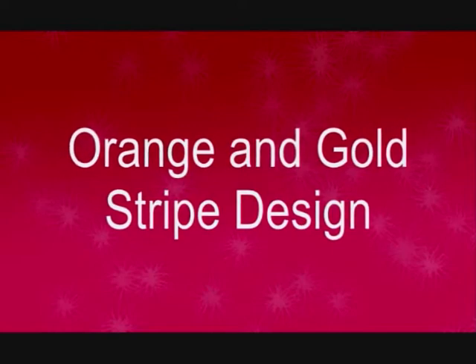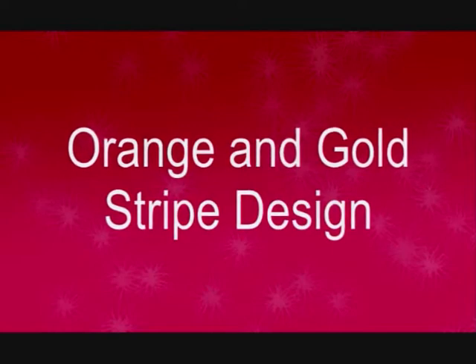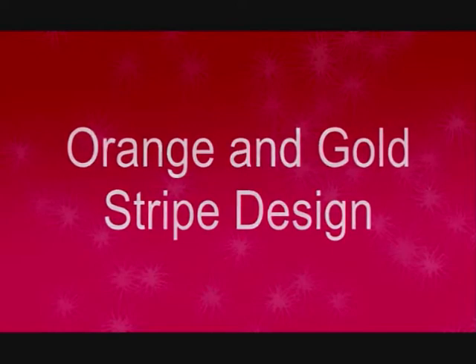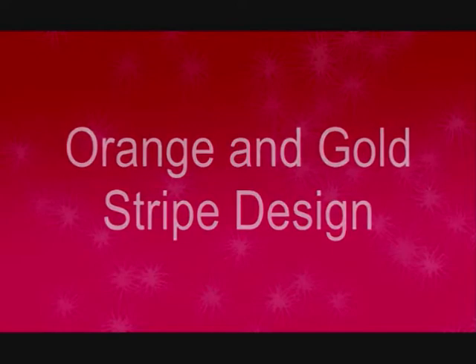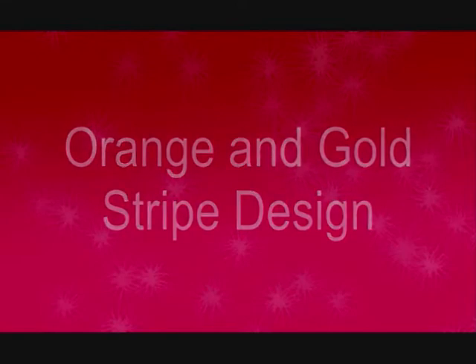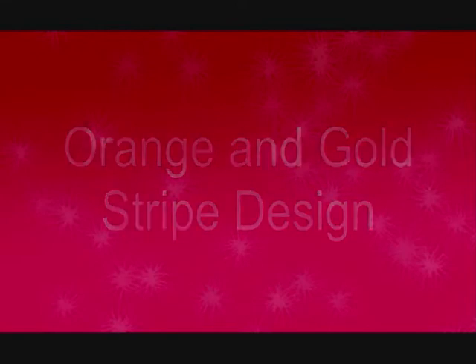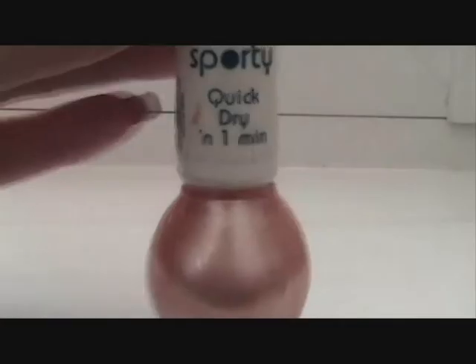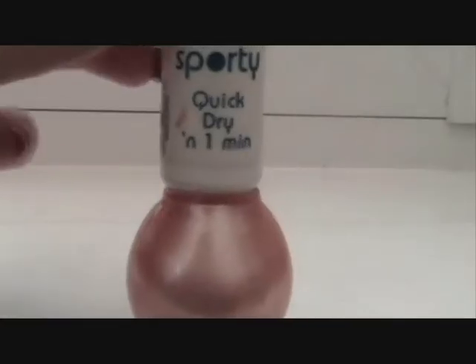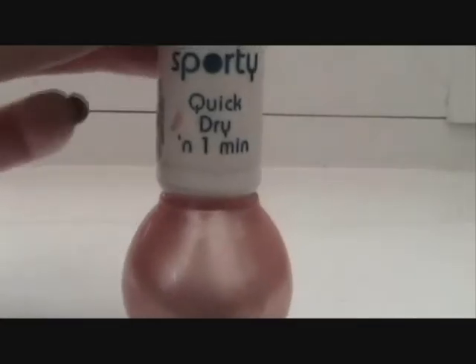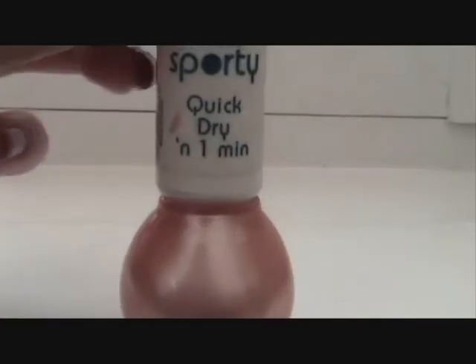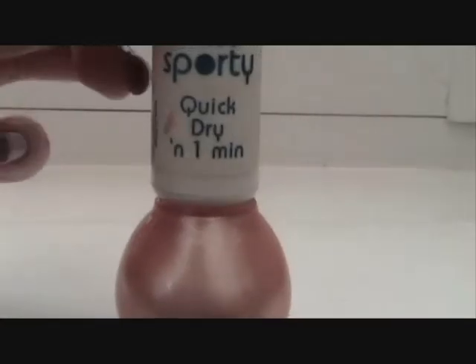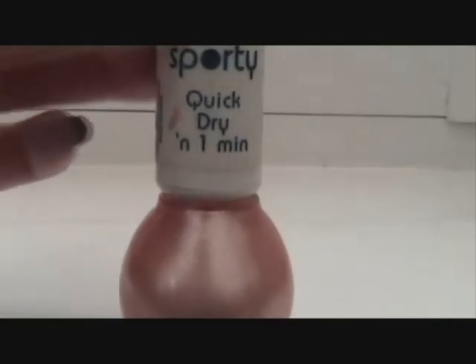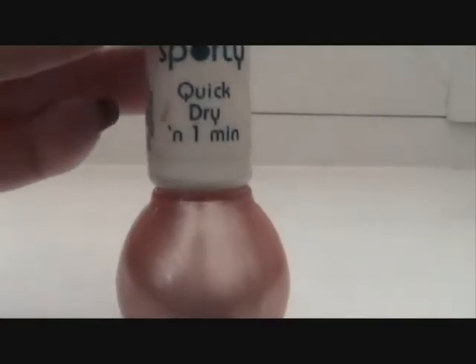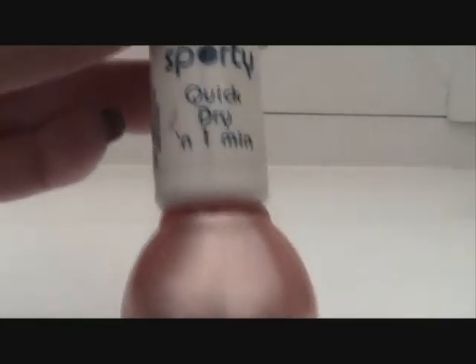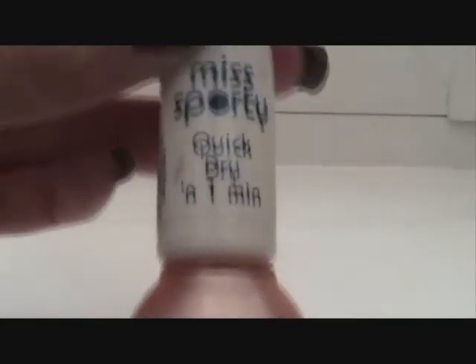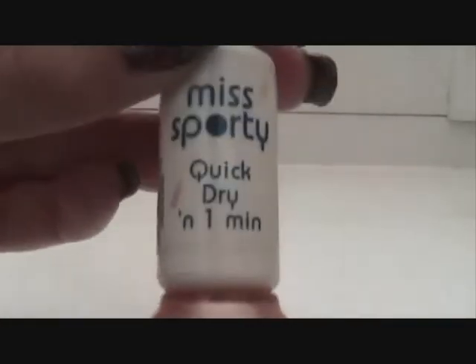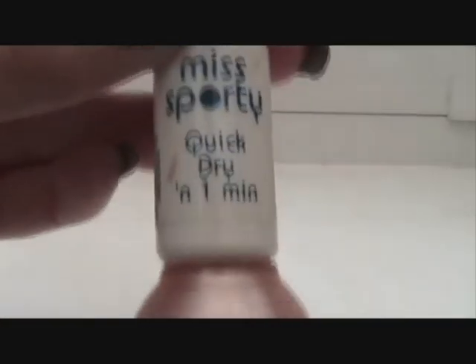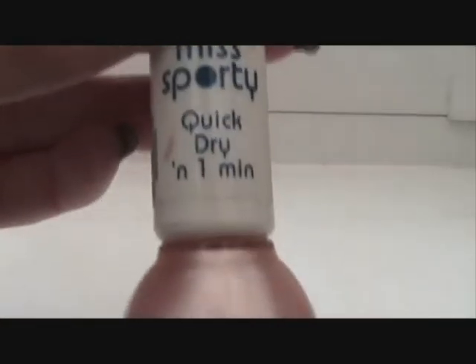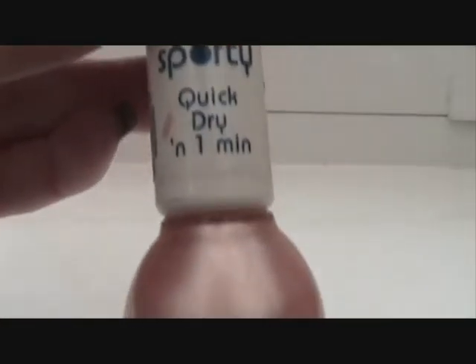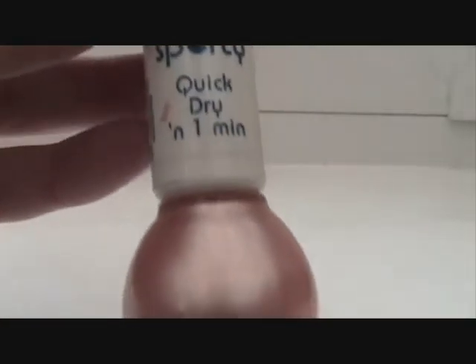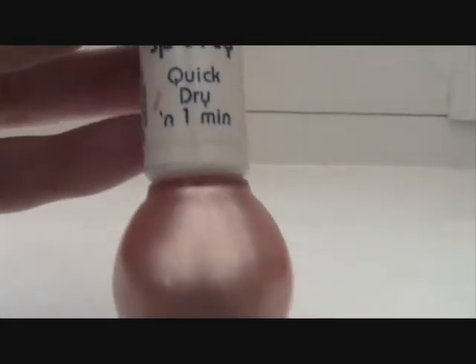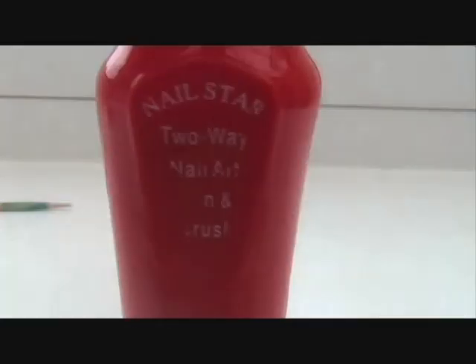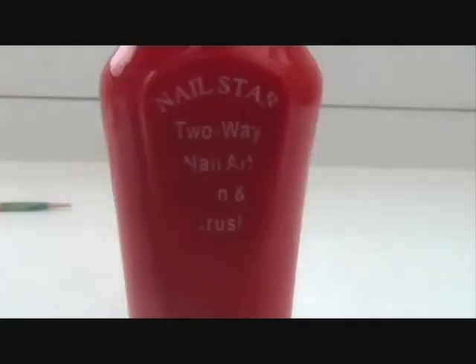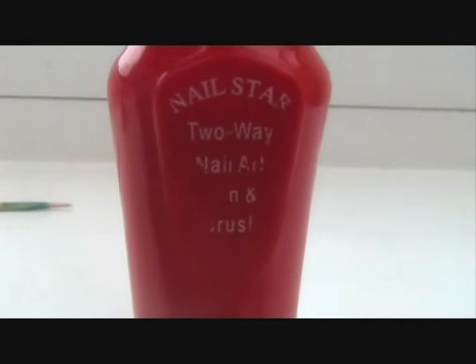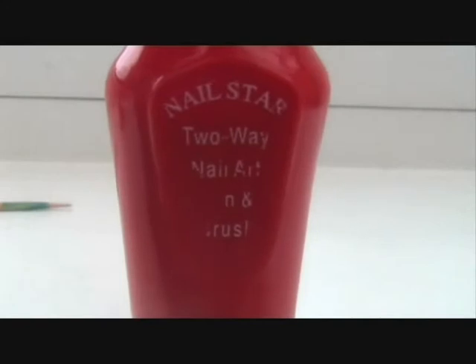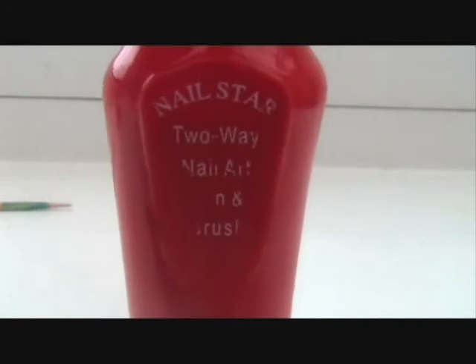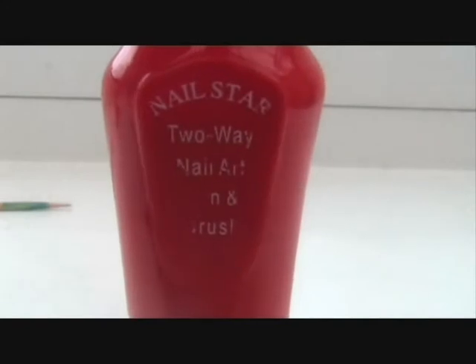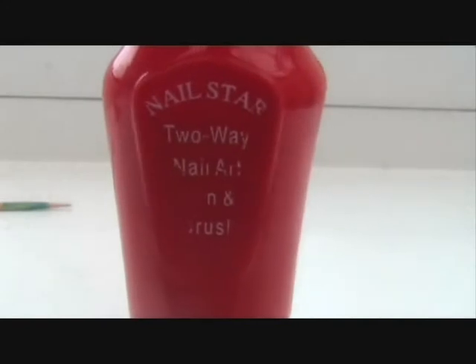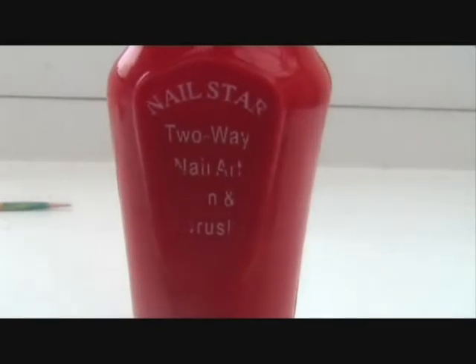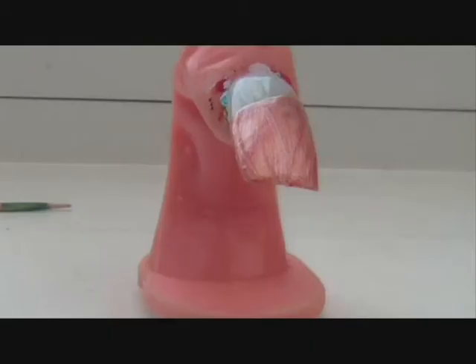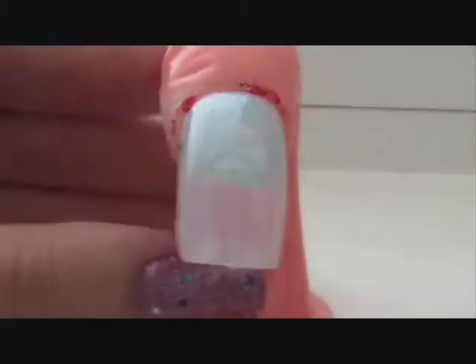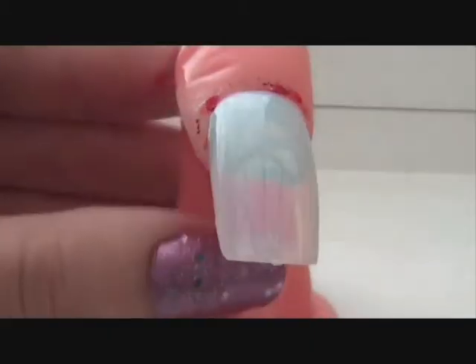First we're going to need two colours. I have used a gold colour by Miss Sporty and an orange striper.